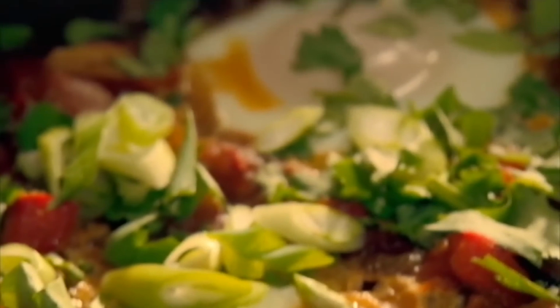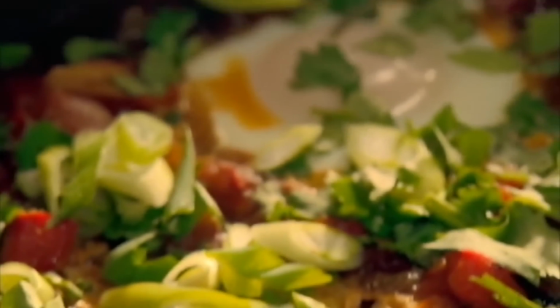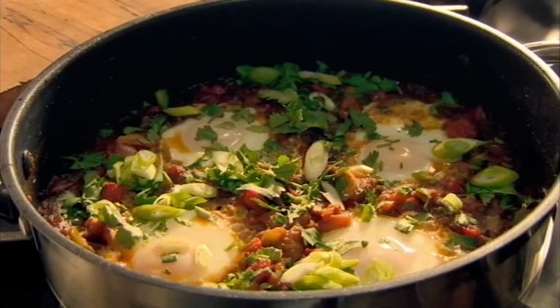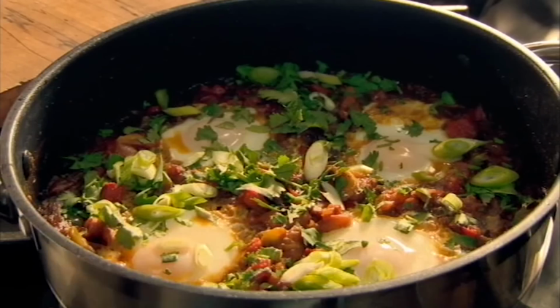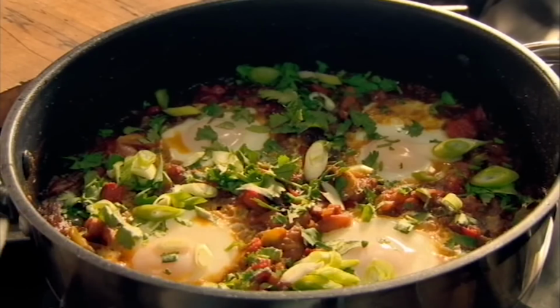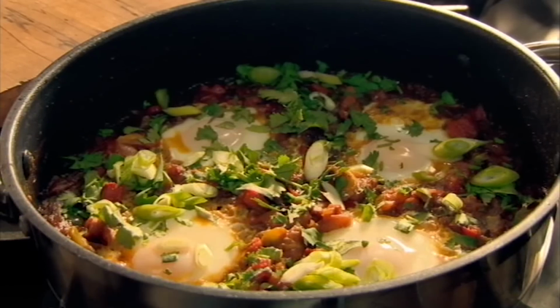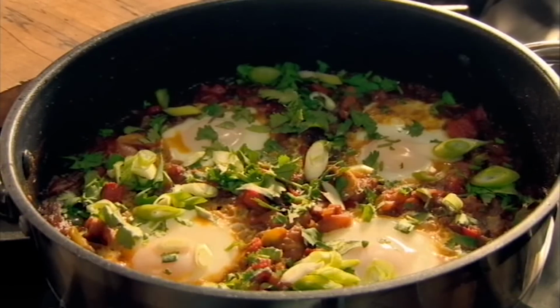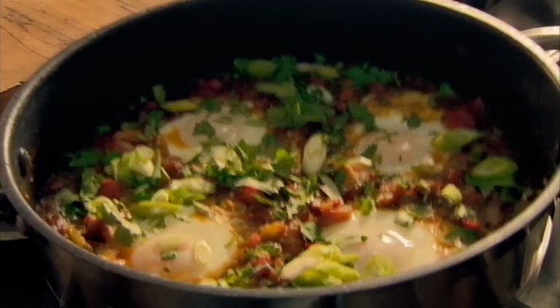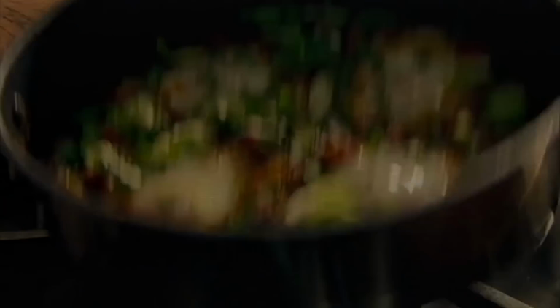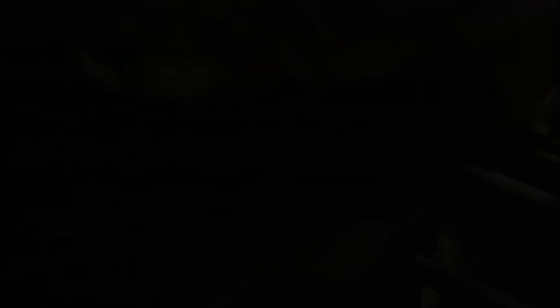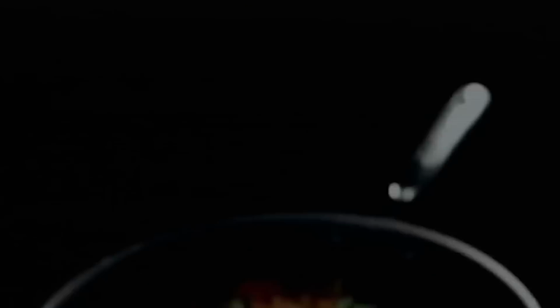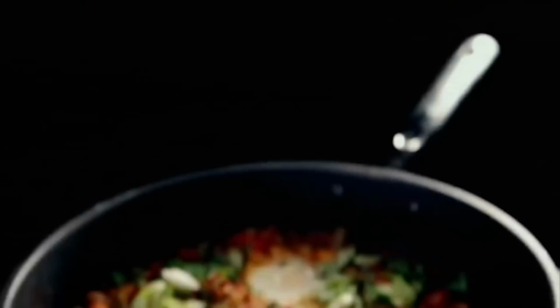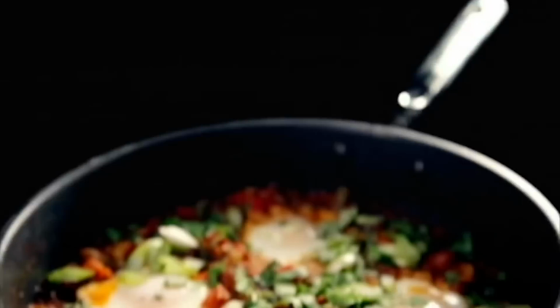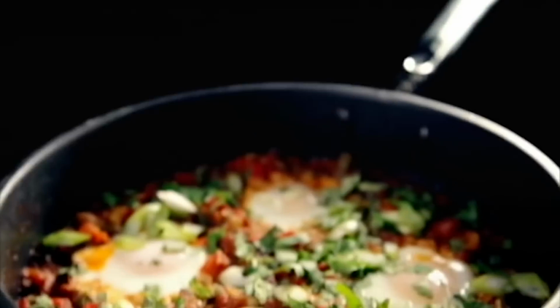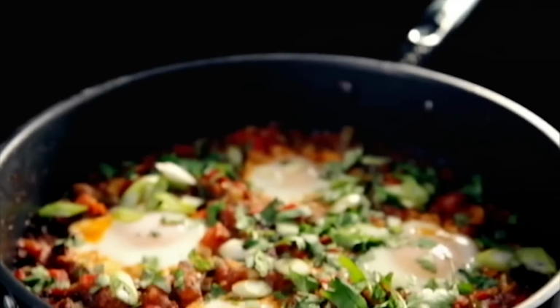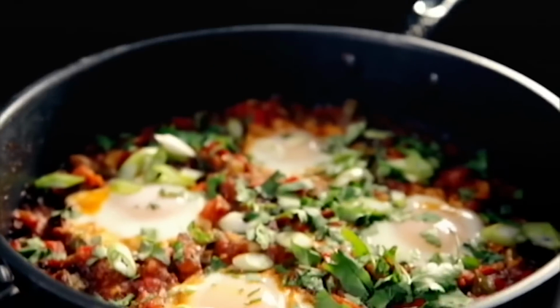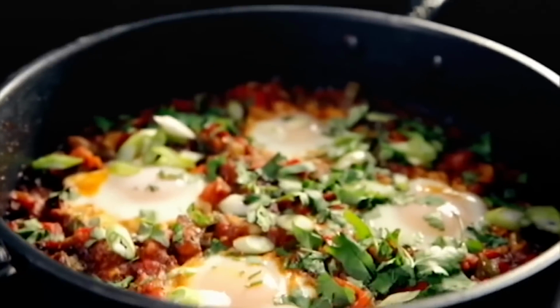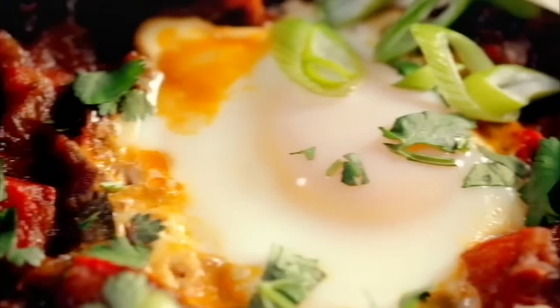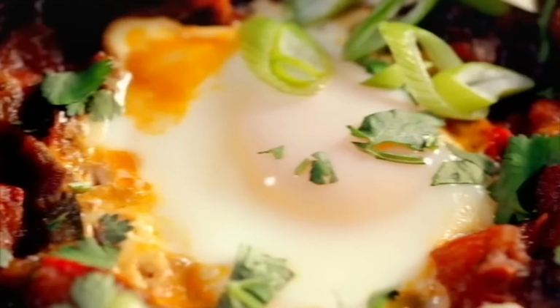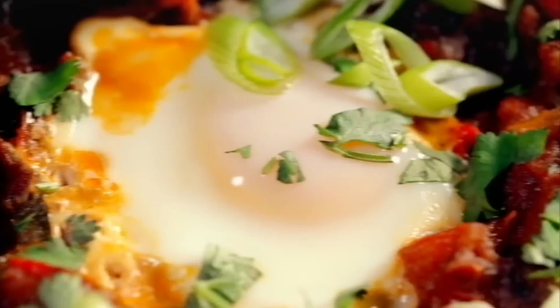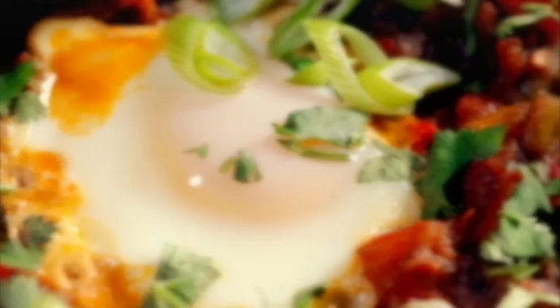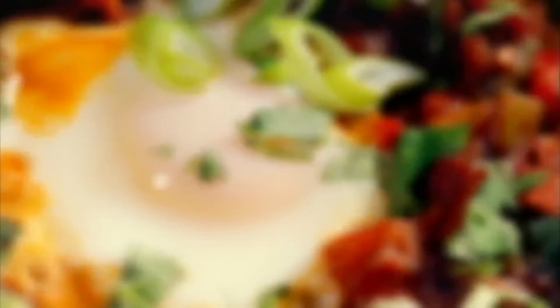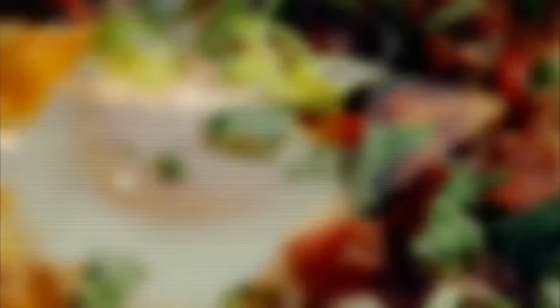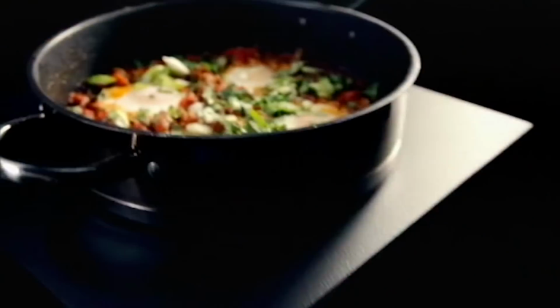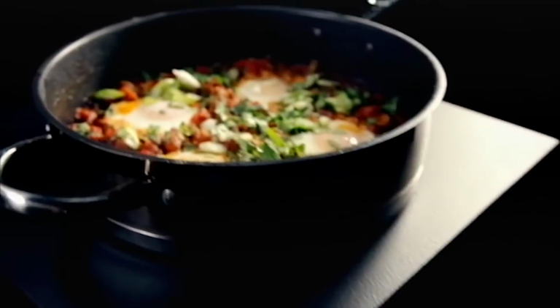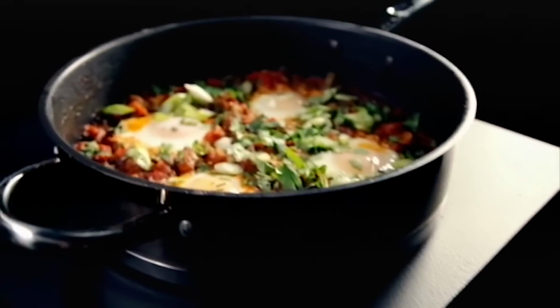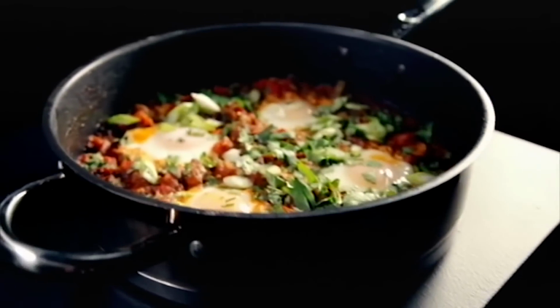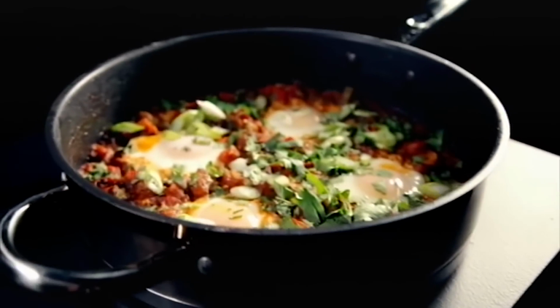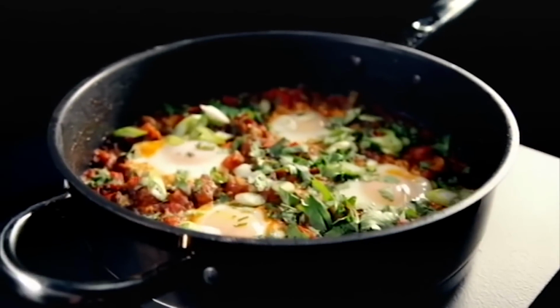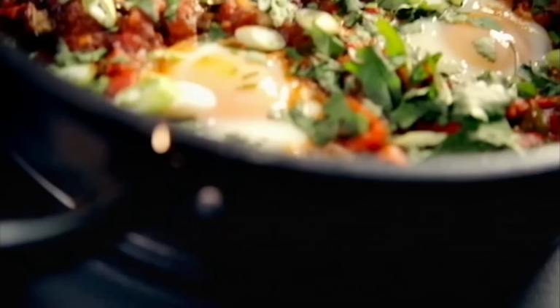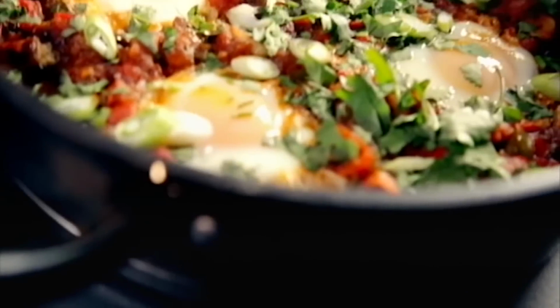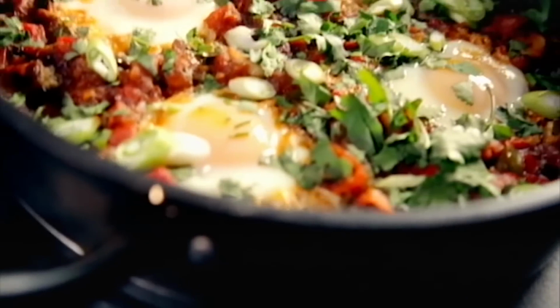Easy North African eggs, ready in under 20 minutes. A dish worth getting up late for.